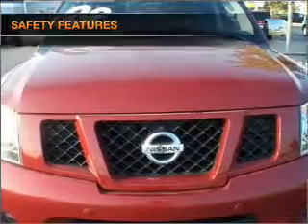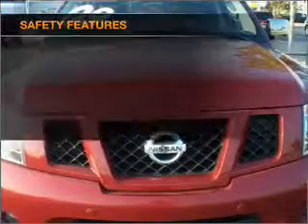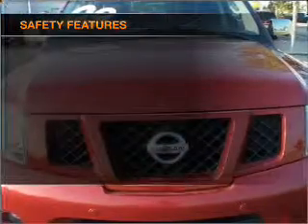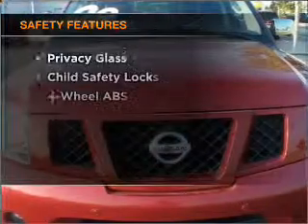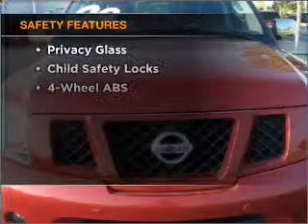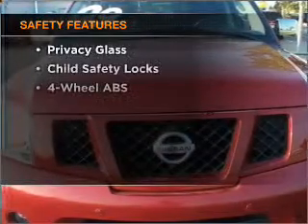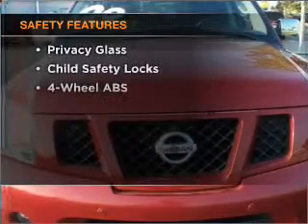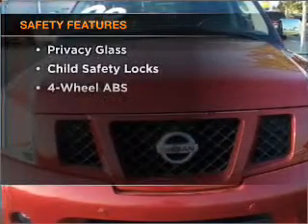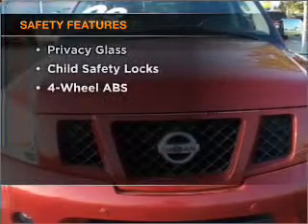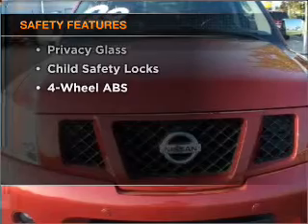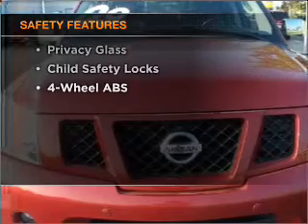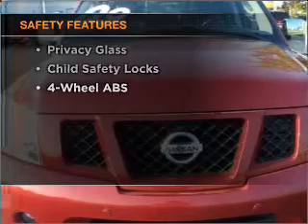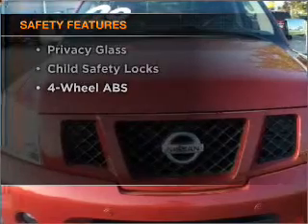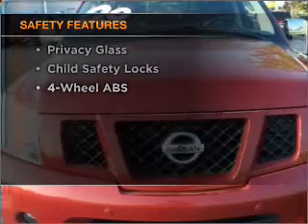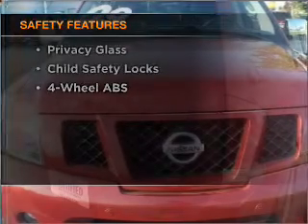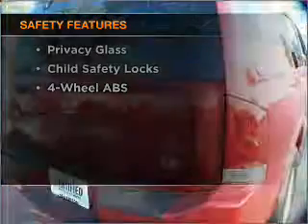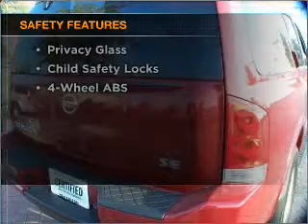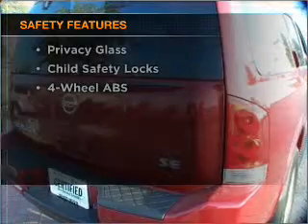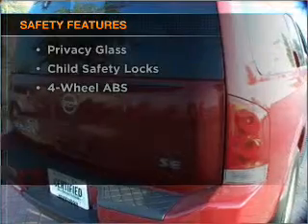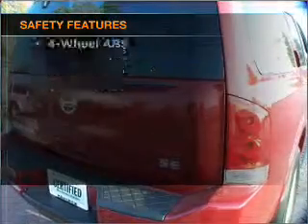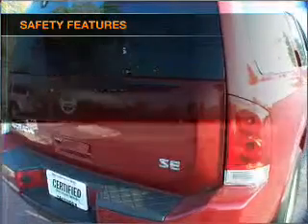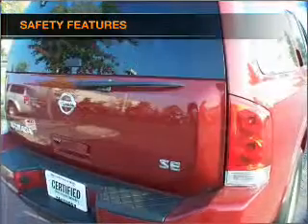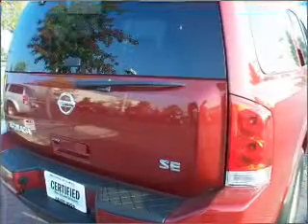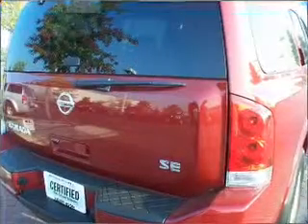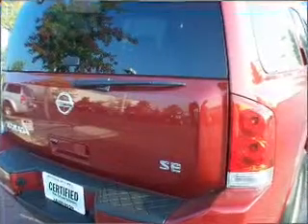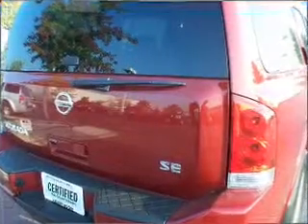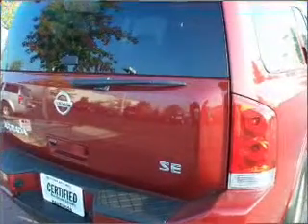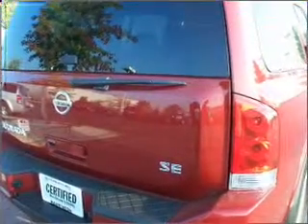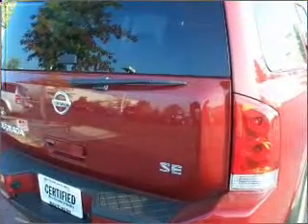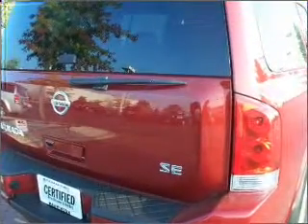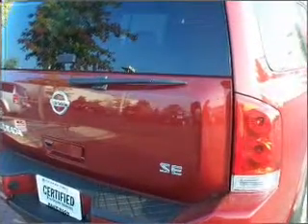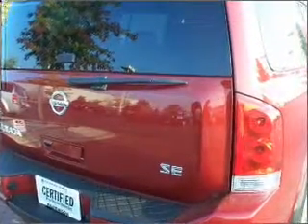And for your peace of mind, the following safety equipment is included: stability control. Our website offers more information on all of our vehicles.